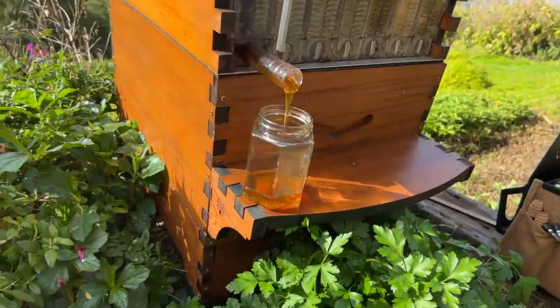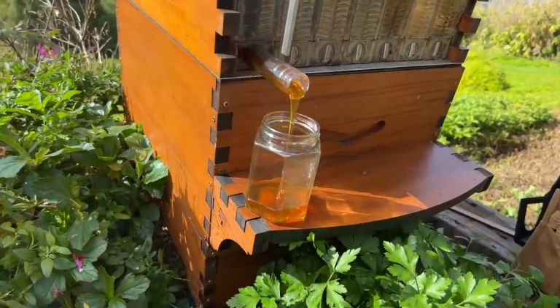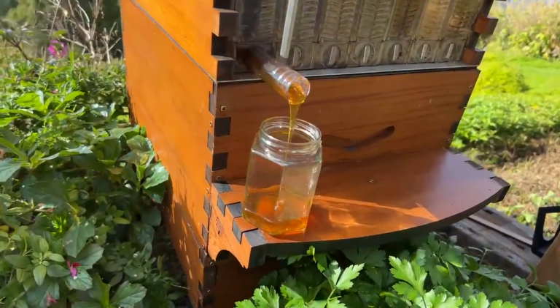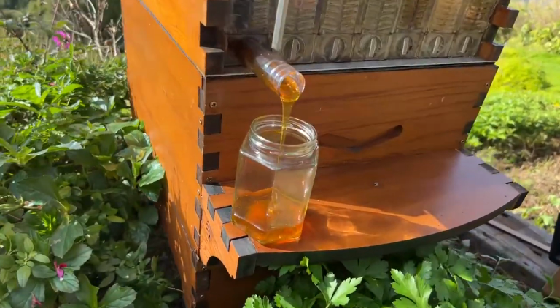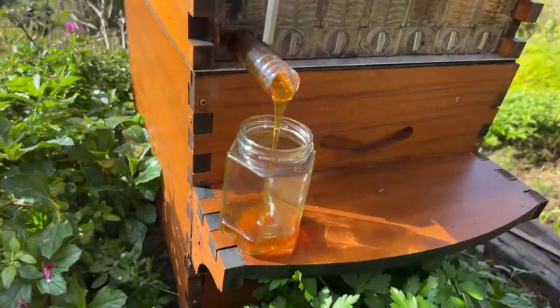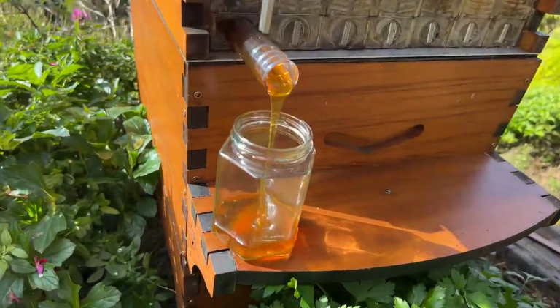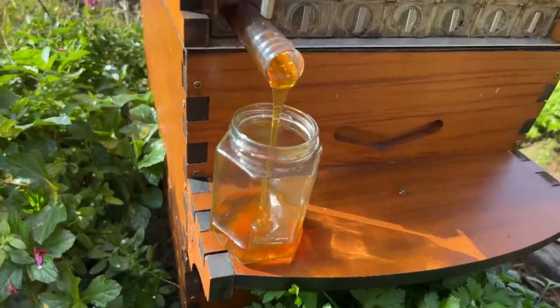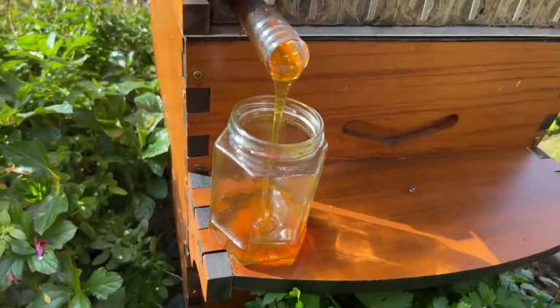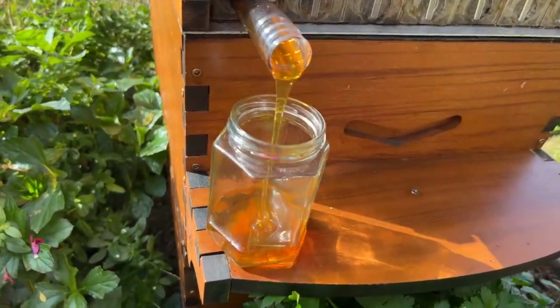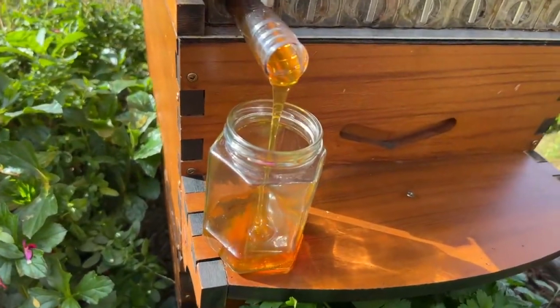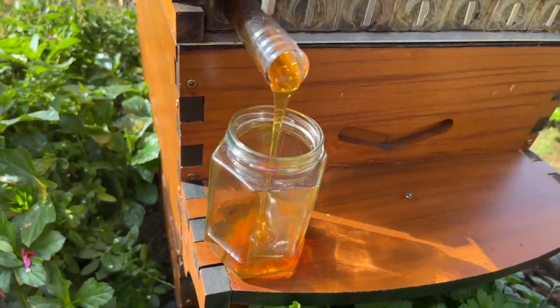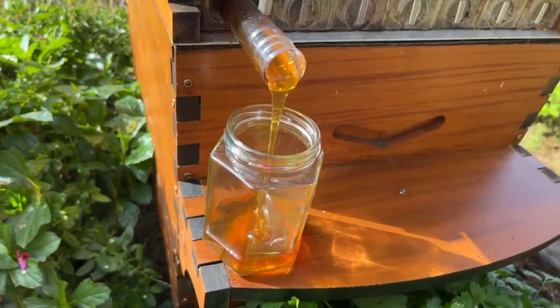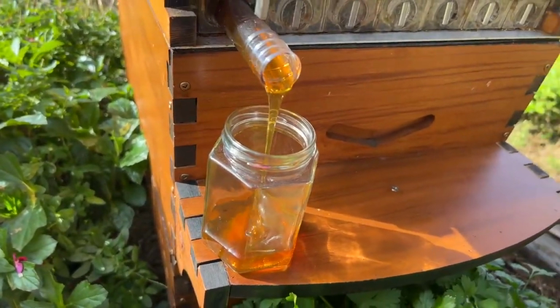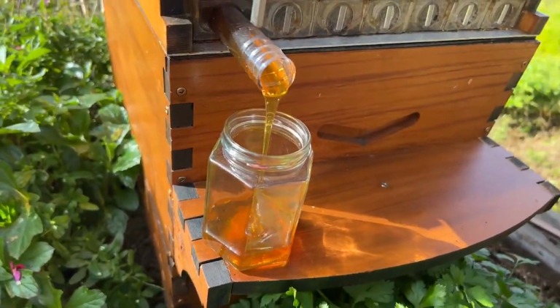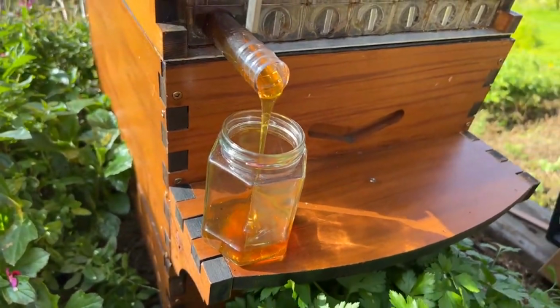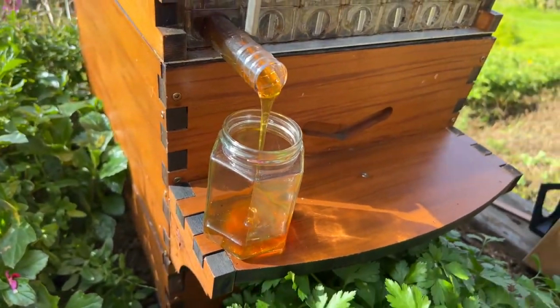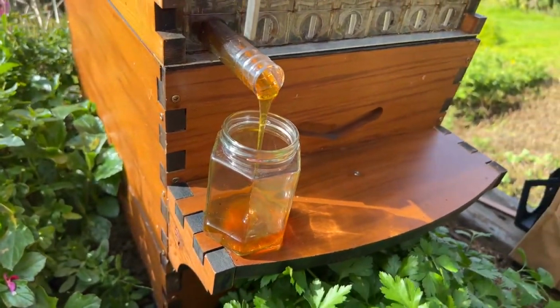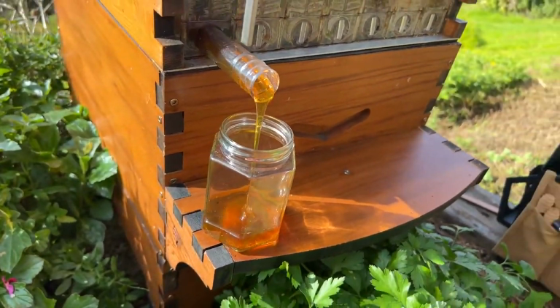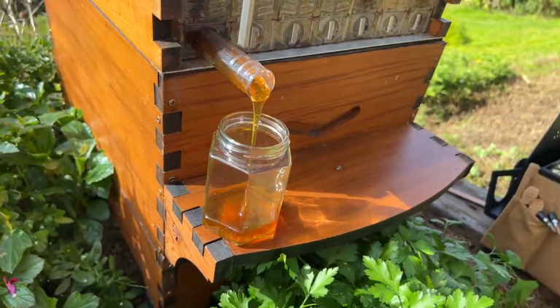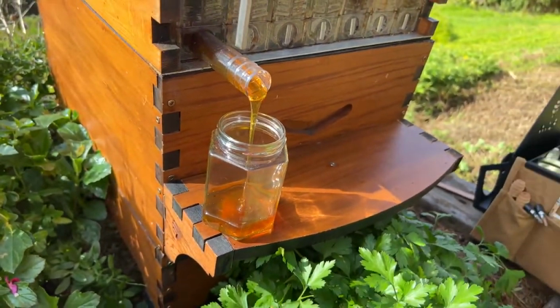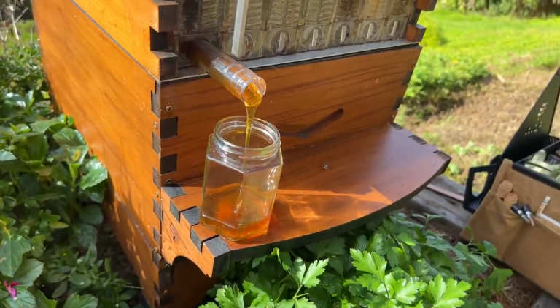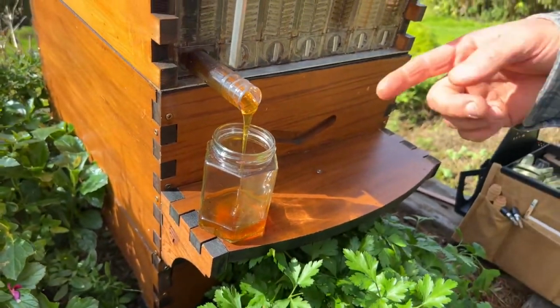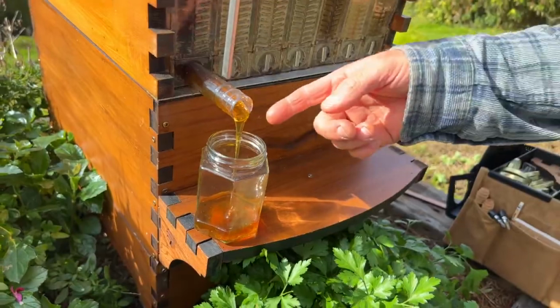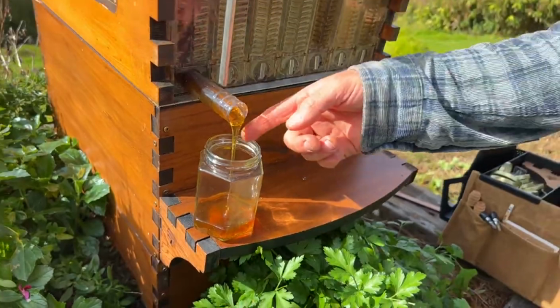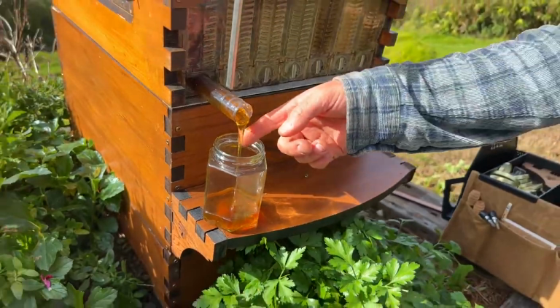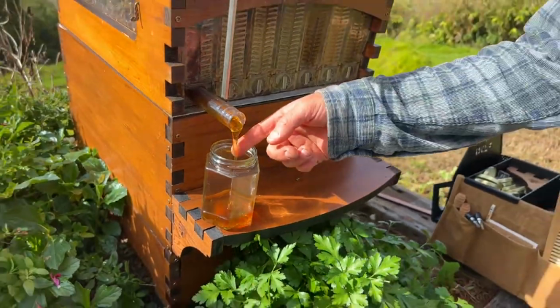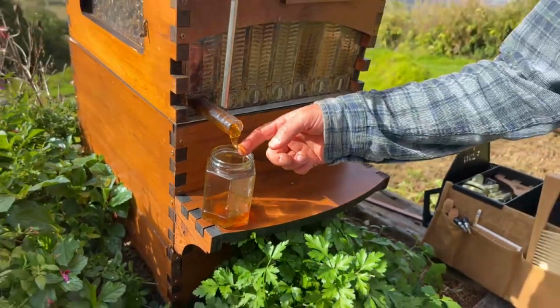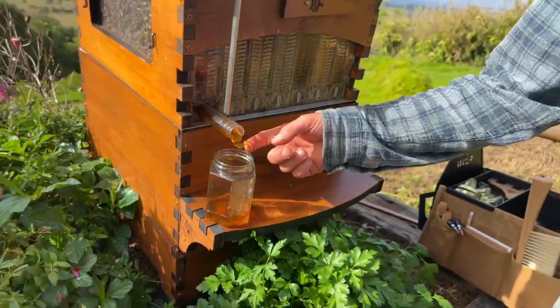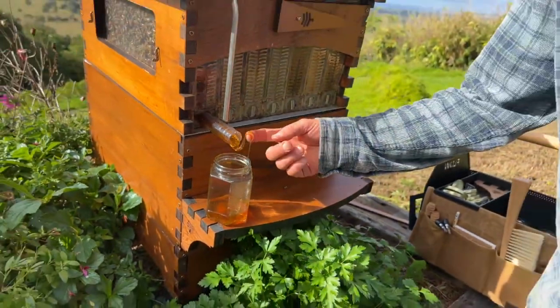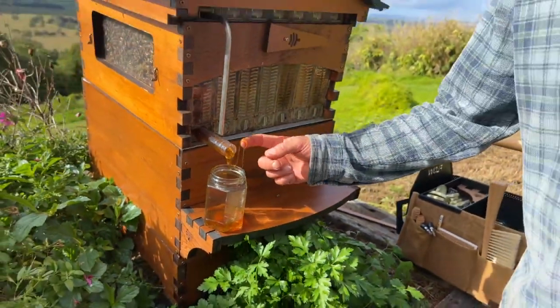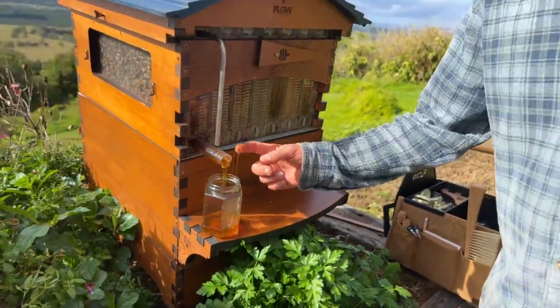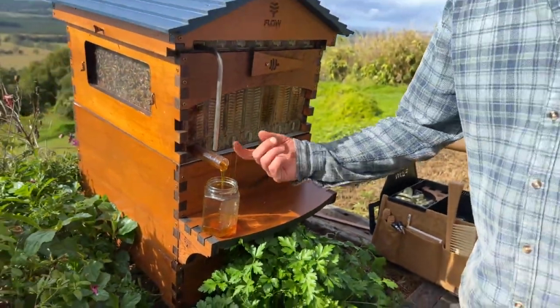Look at that beautiful honey — I'm going to have to taste that; it's picking up speed now. Okay, we have another question from Zachary.